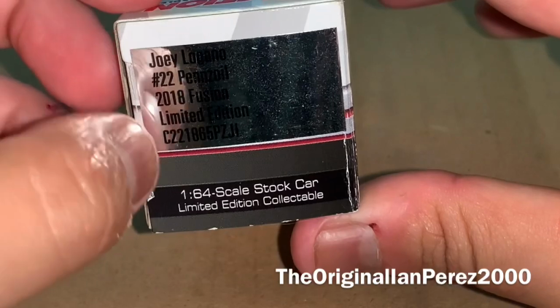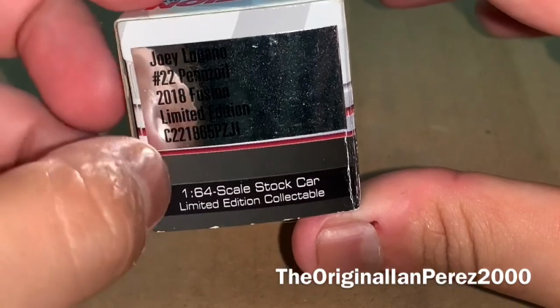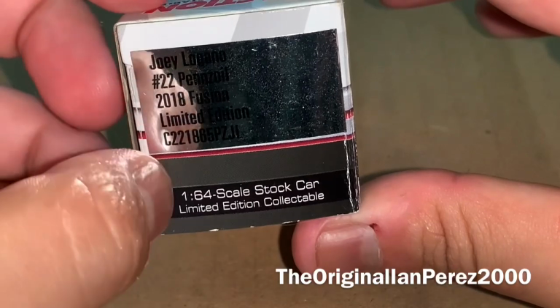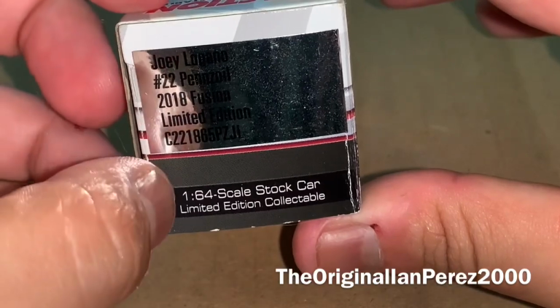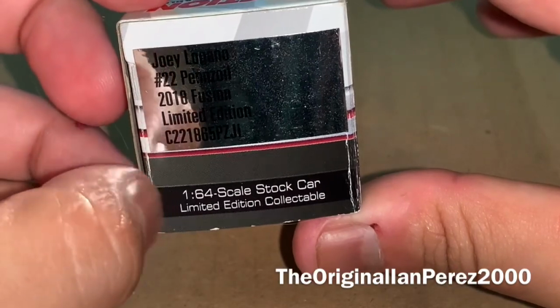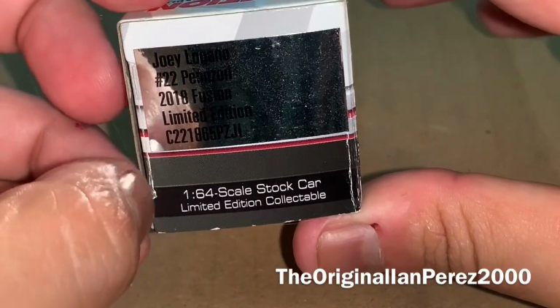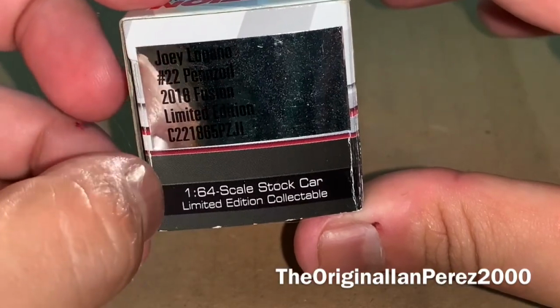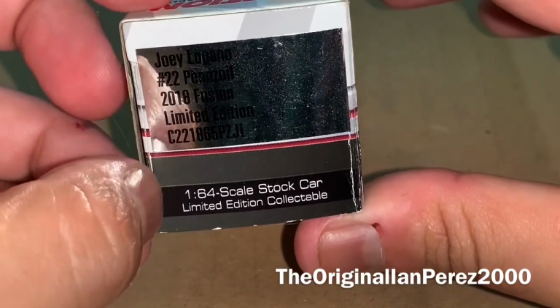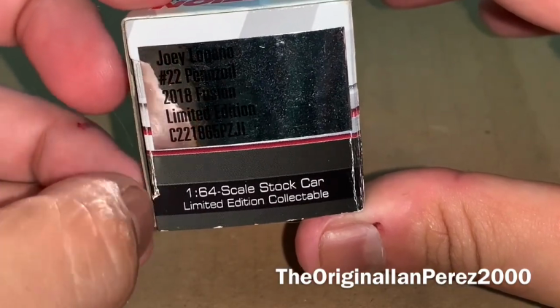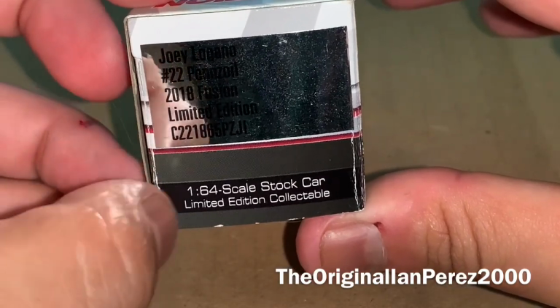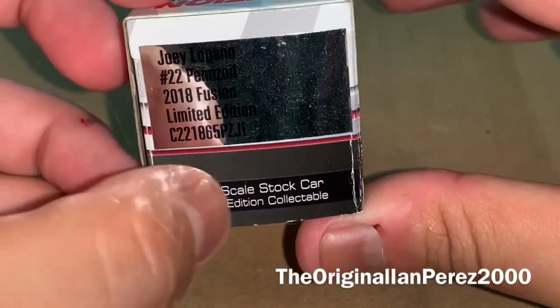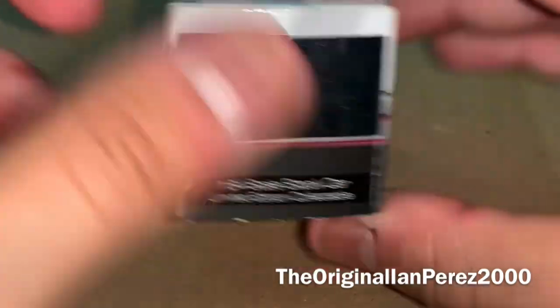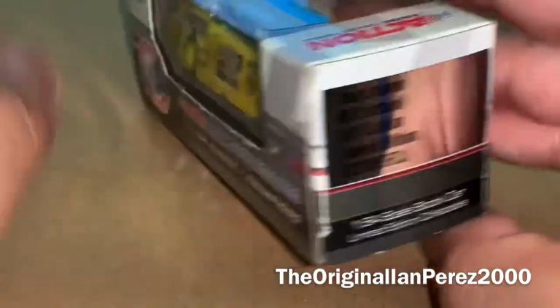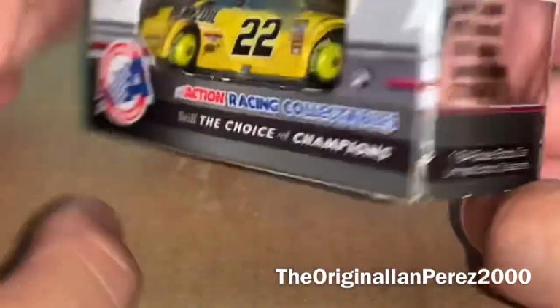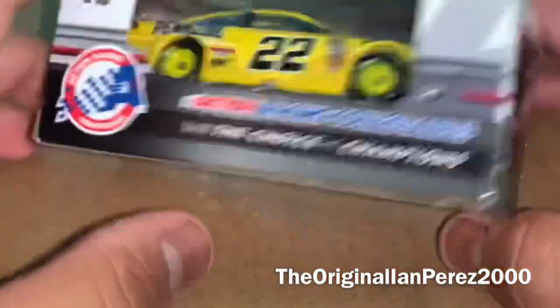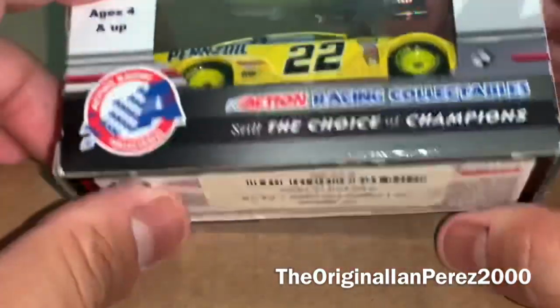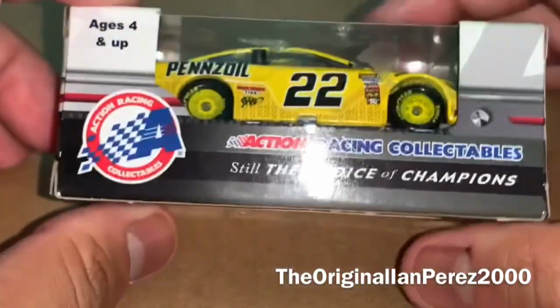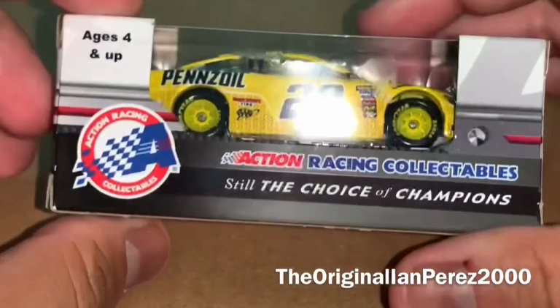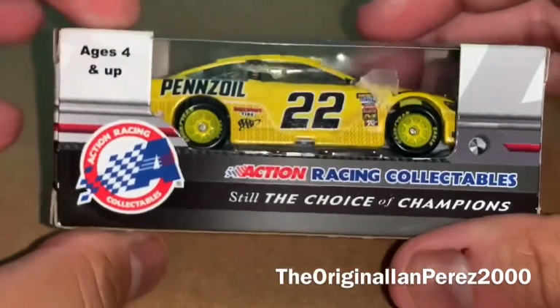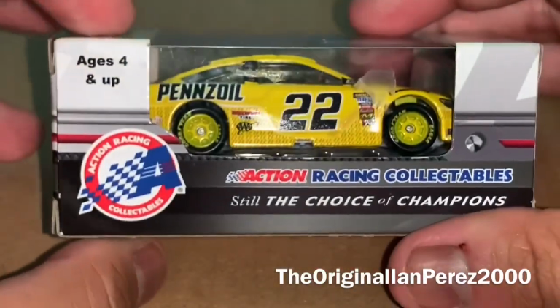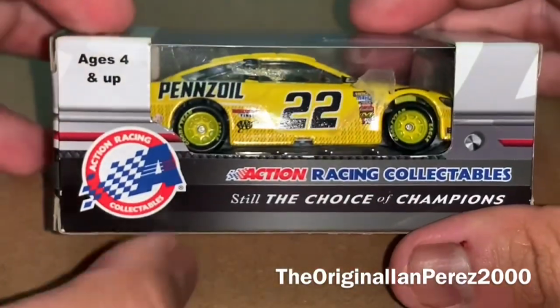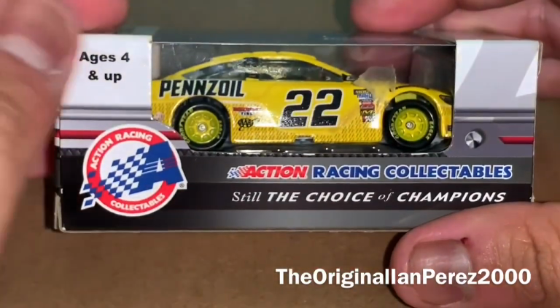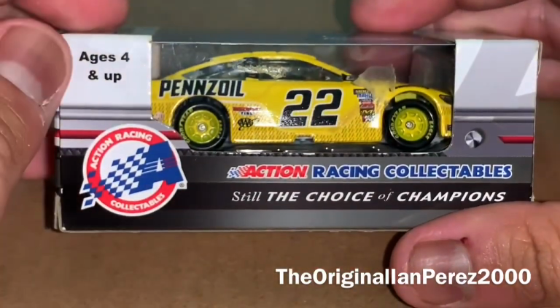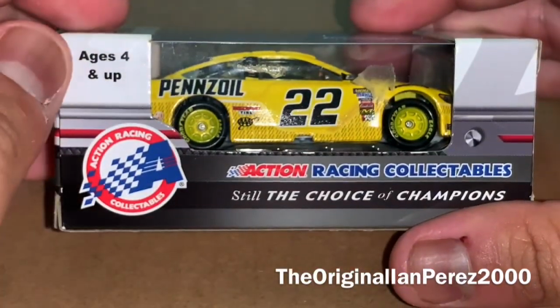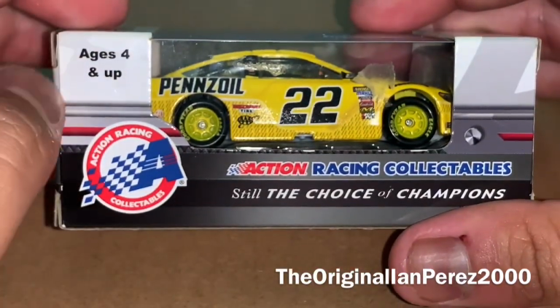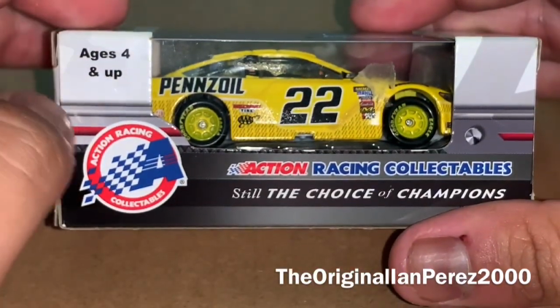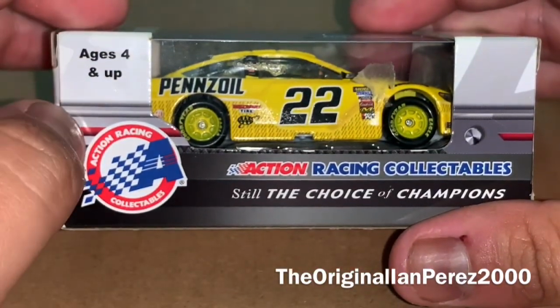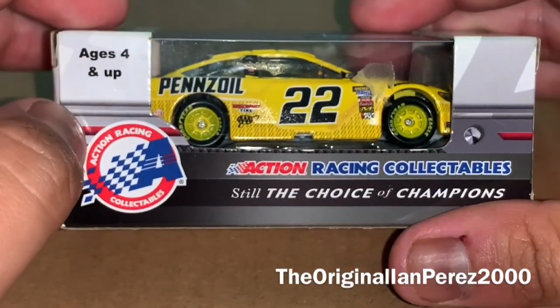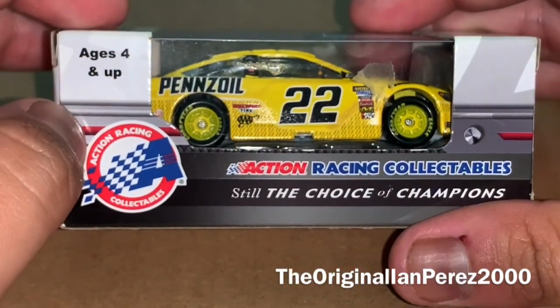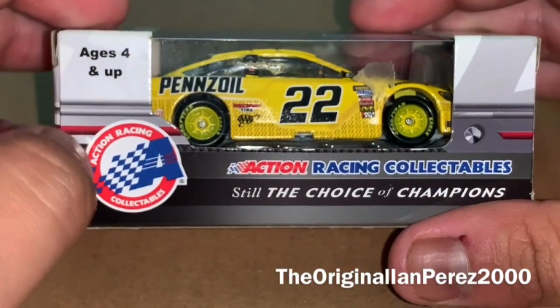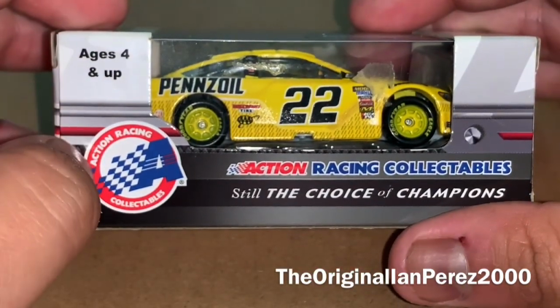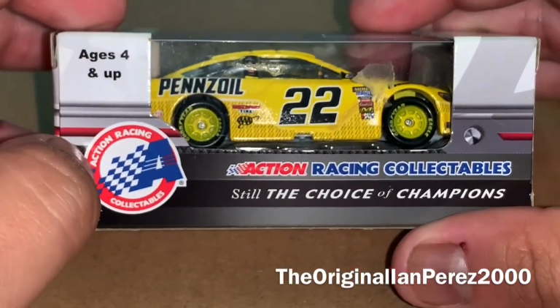1/64-scale StarCraft Limited Edition Collectibles, ages 4 and up, Axie Racing Collectibles.